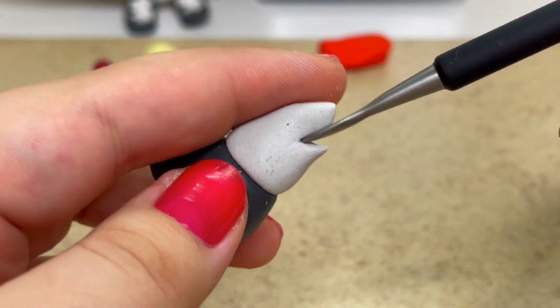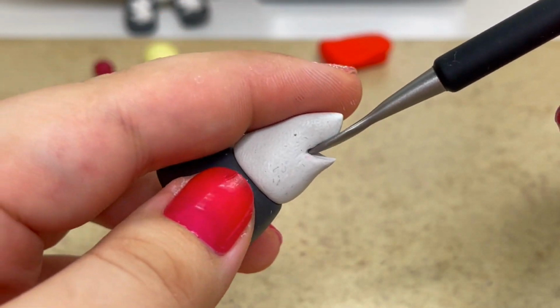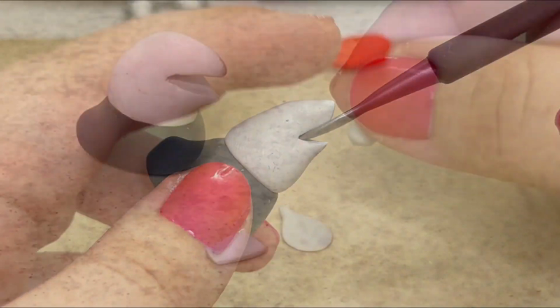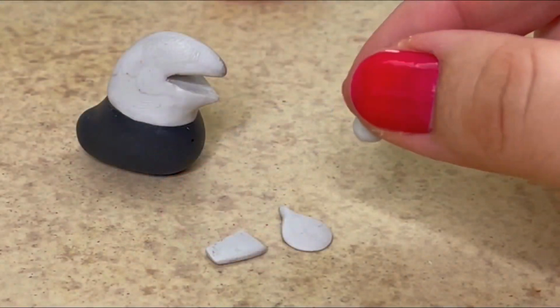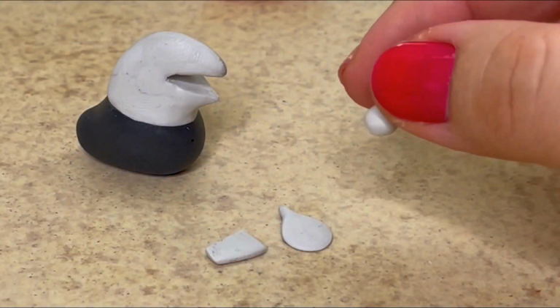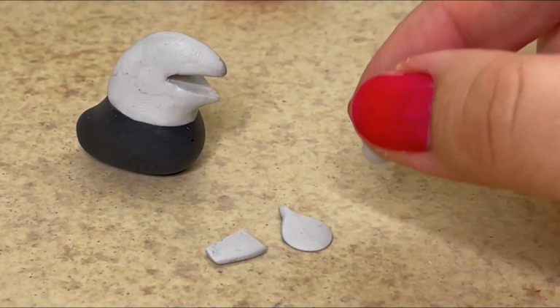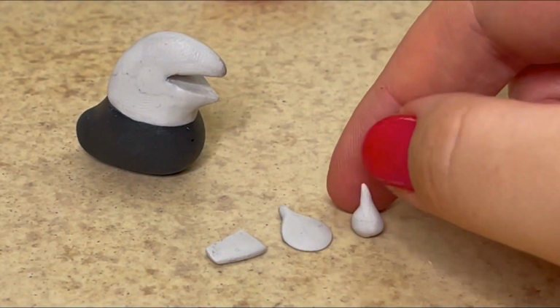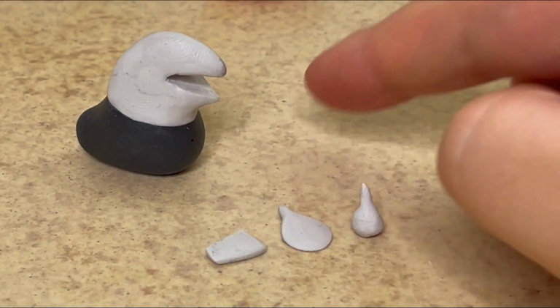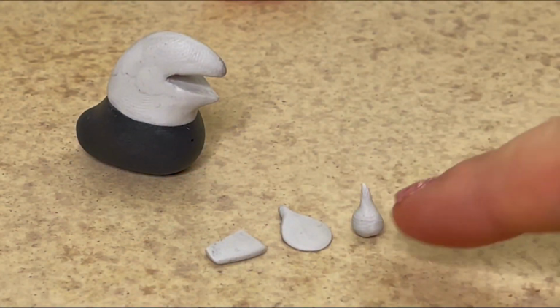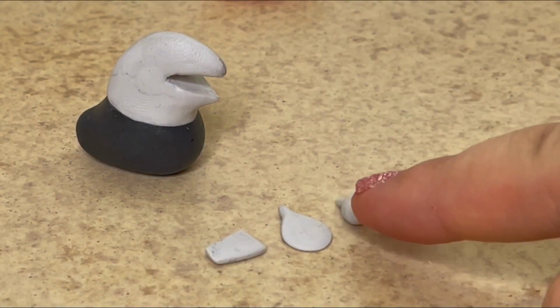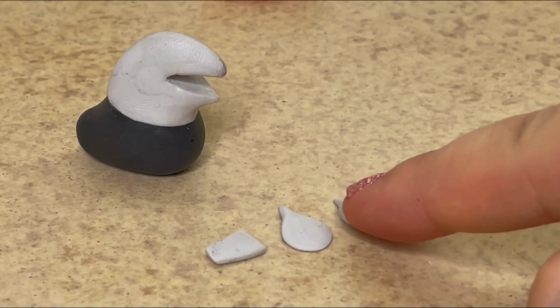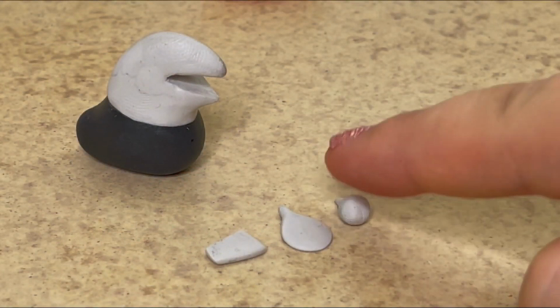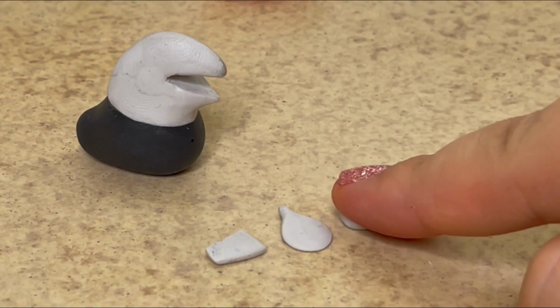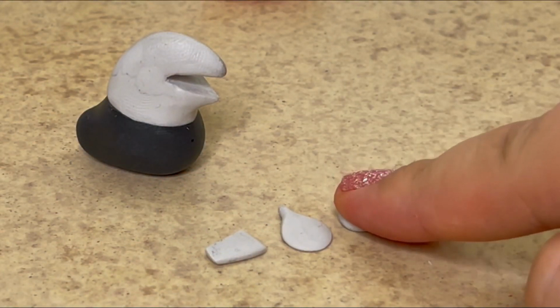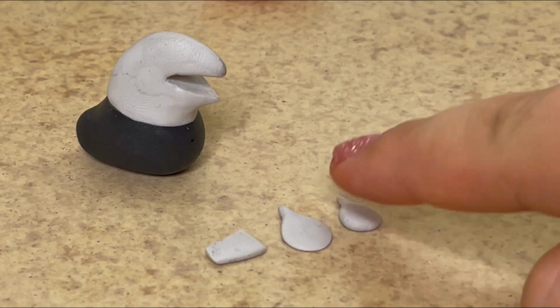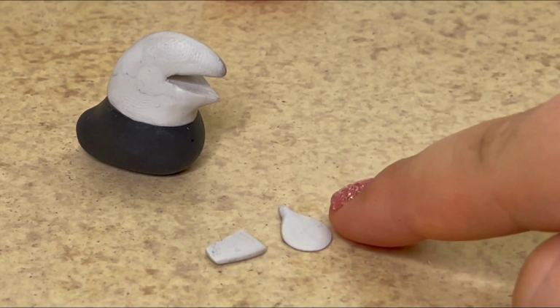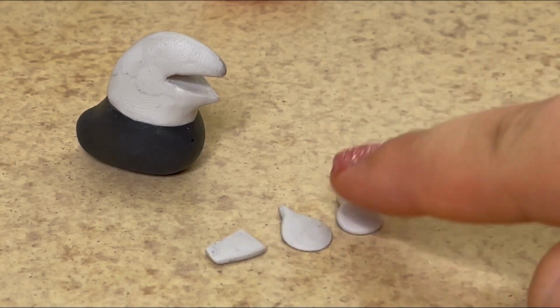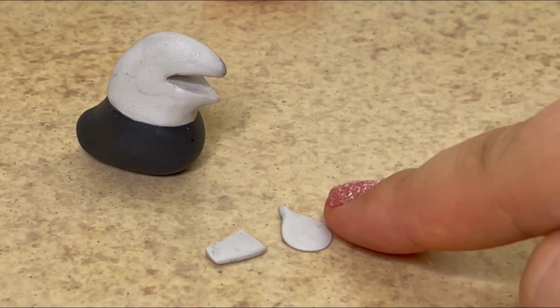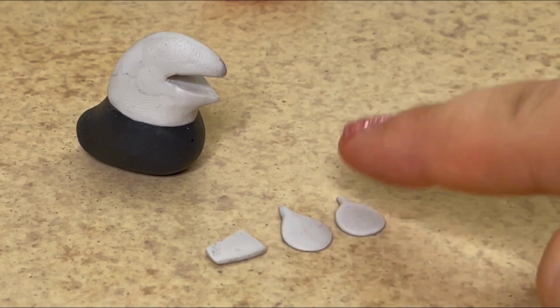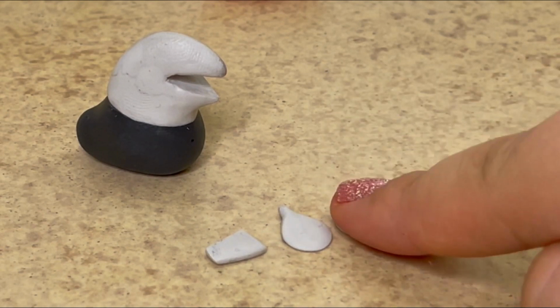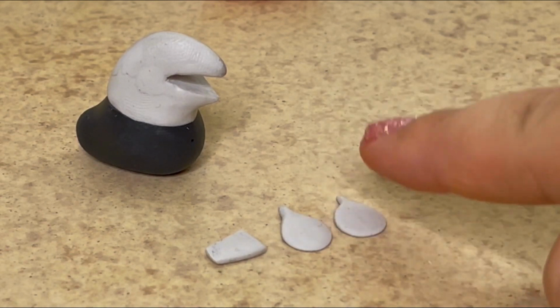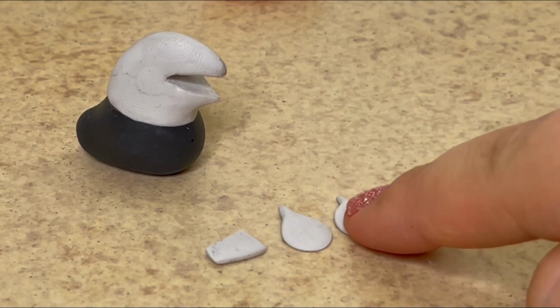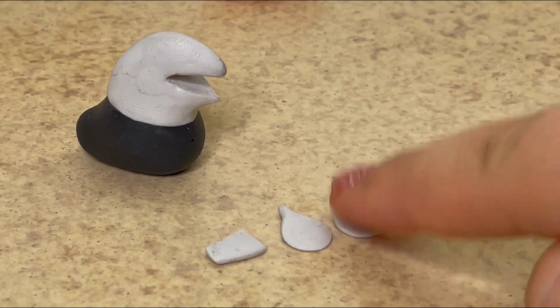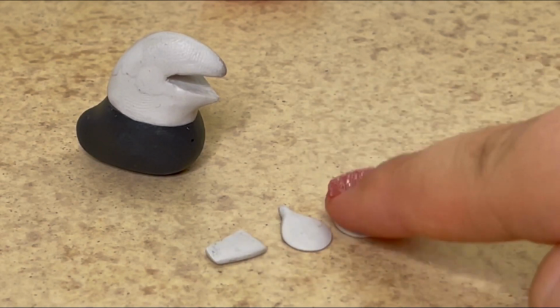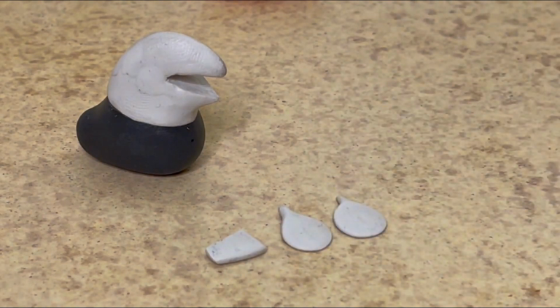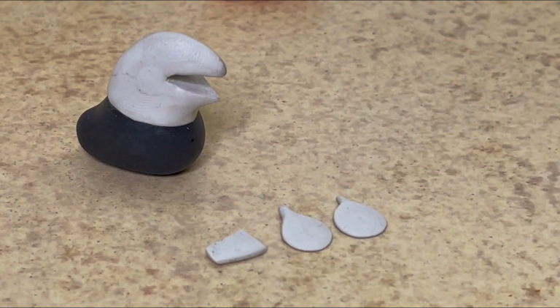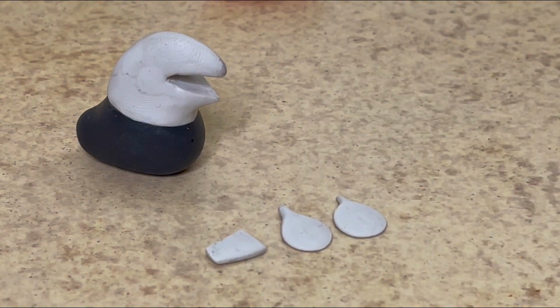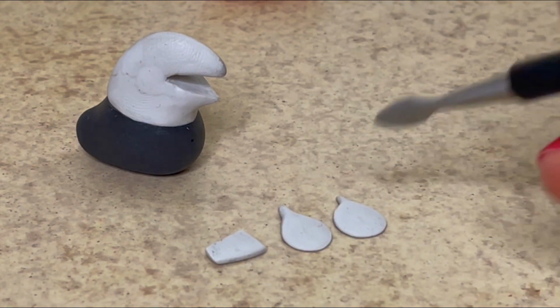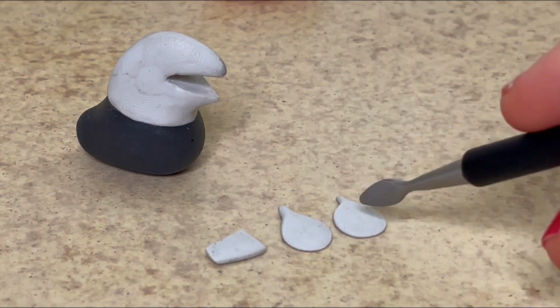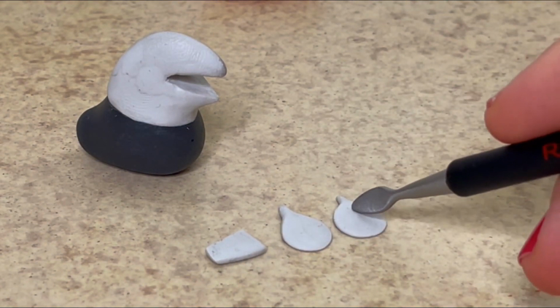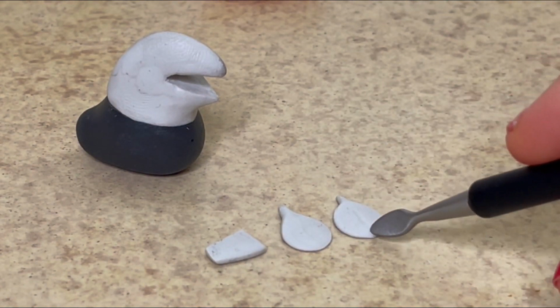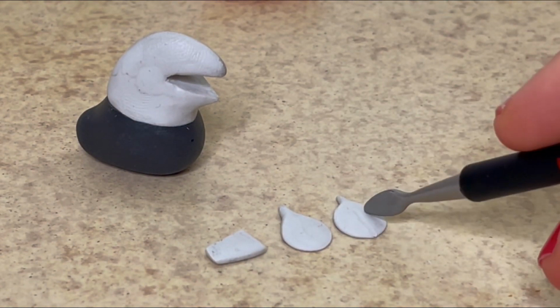To make his fins I flatten them on my work surface to get them very thin, and then I draw on some lines to give him texture.